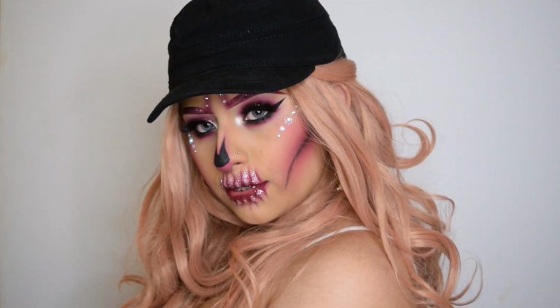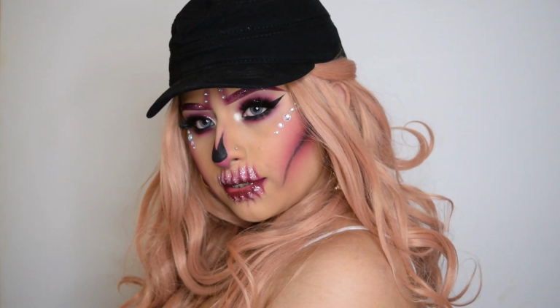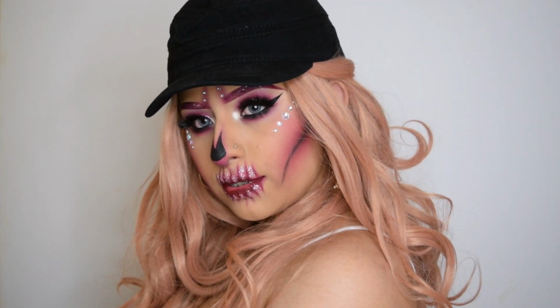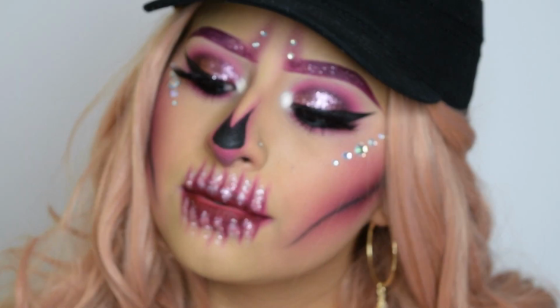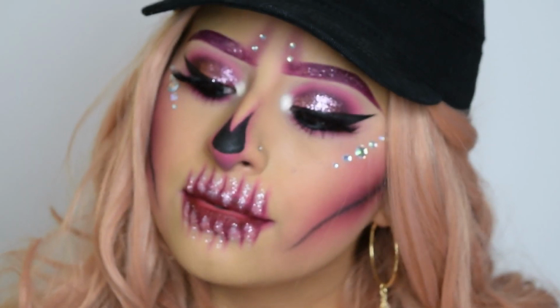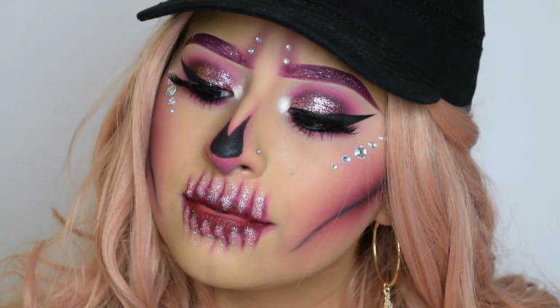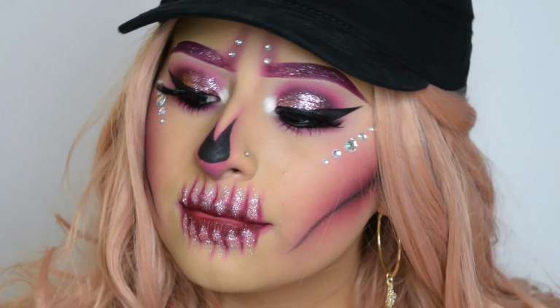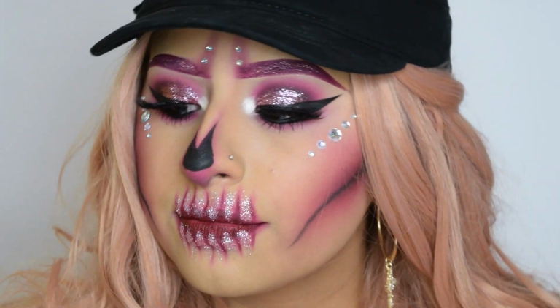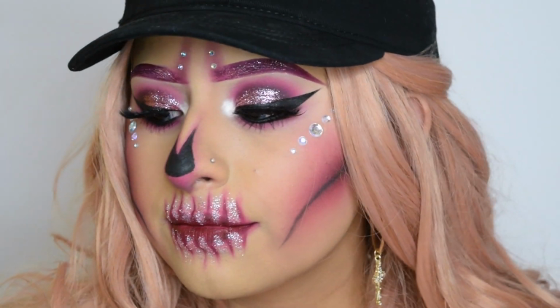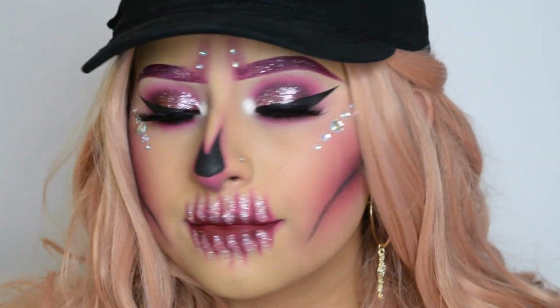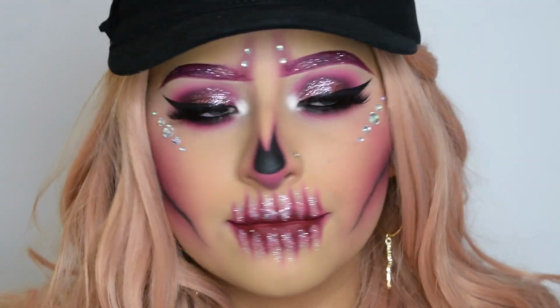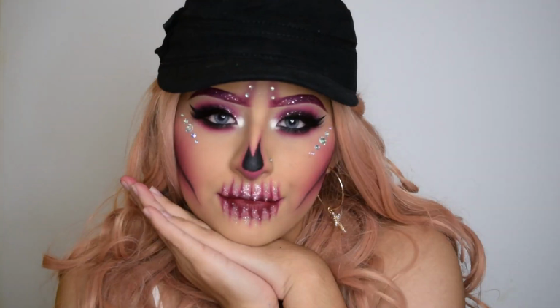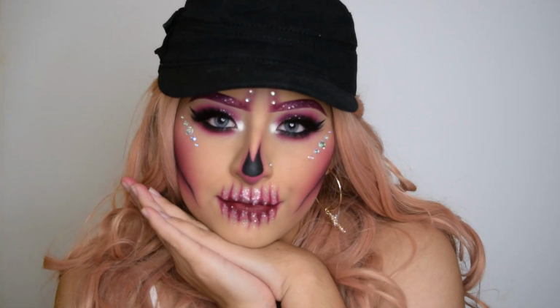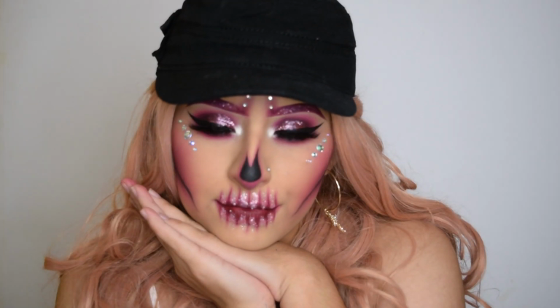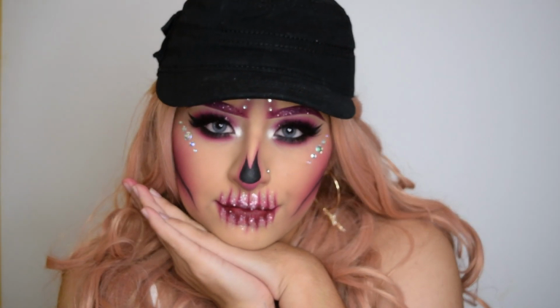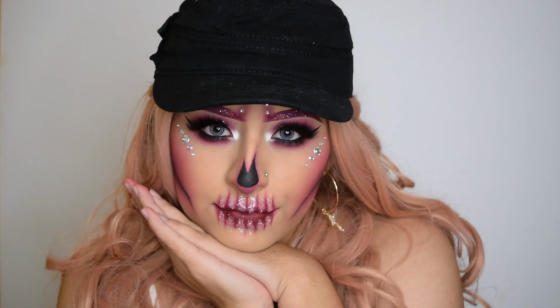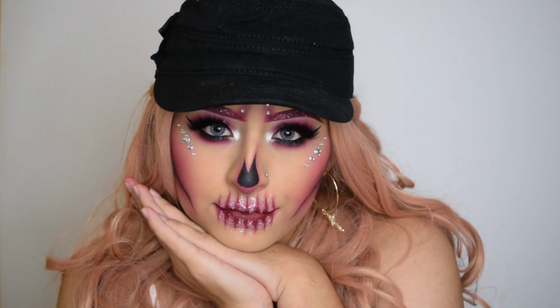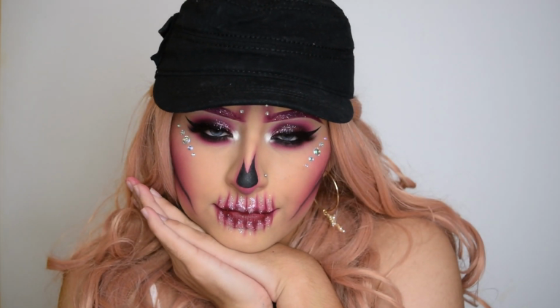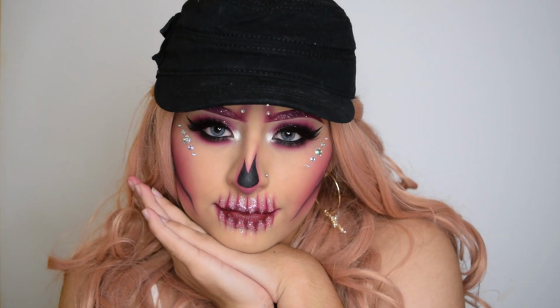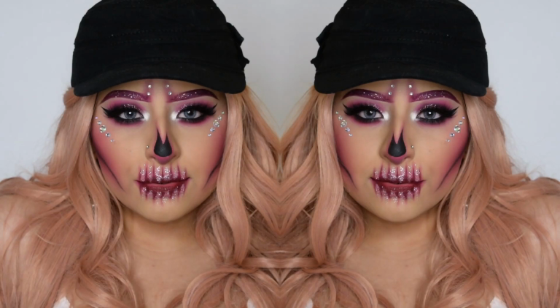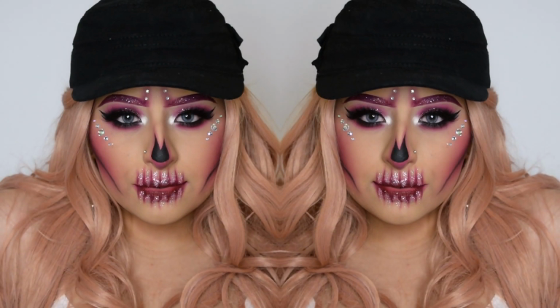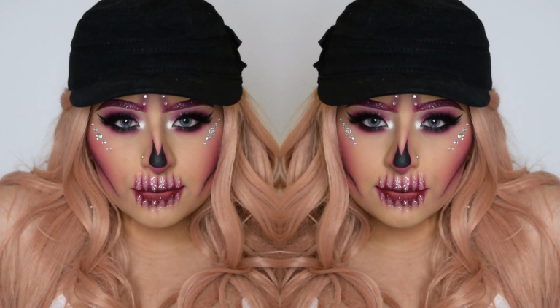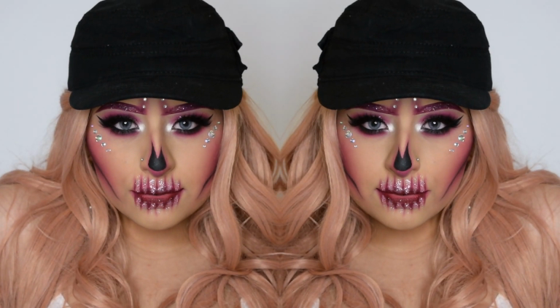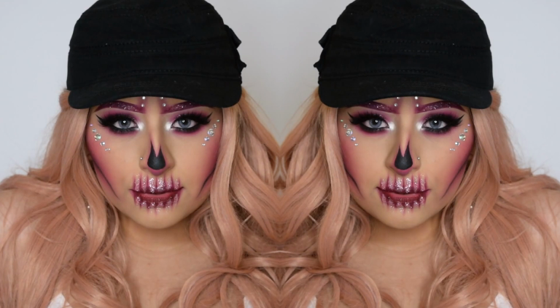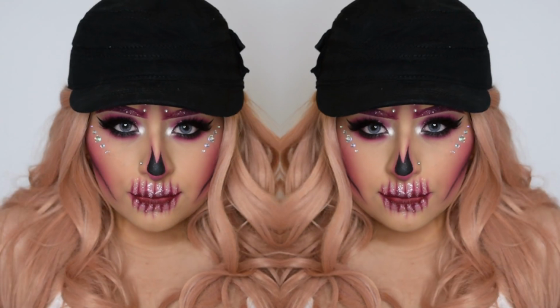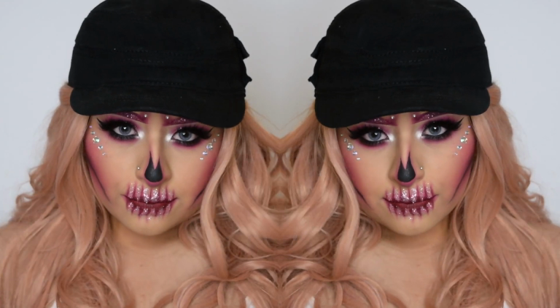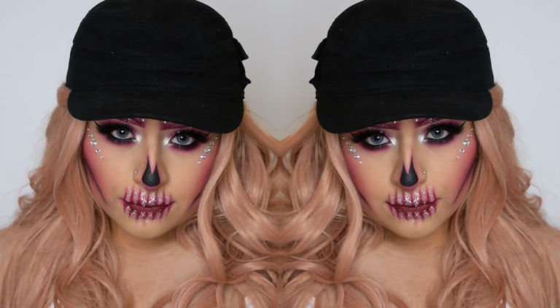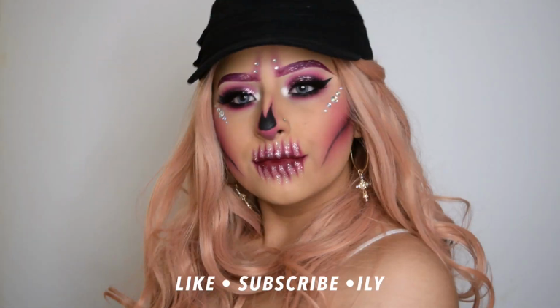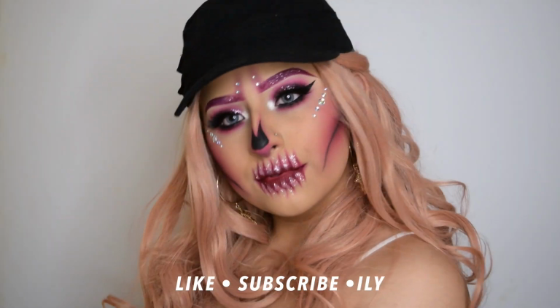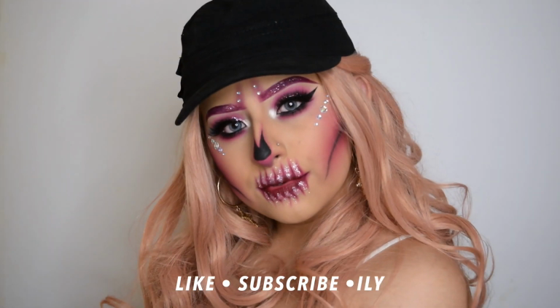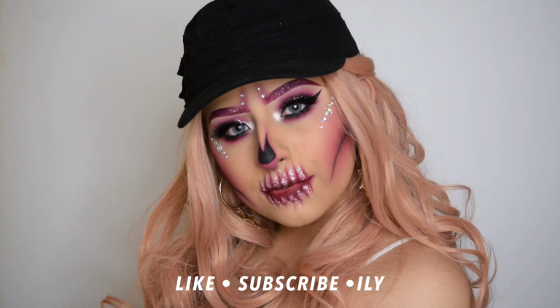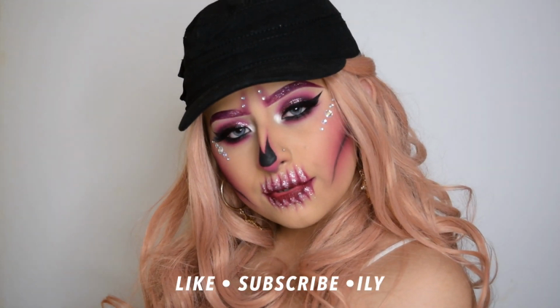Hey guys, welcome back to my channel. Today I'm showing you how to do this Halloween look, so let's get started.